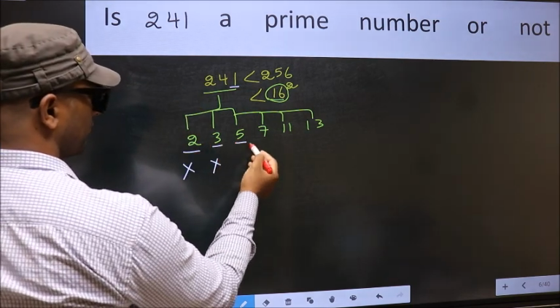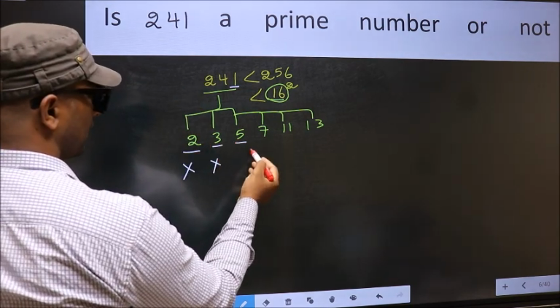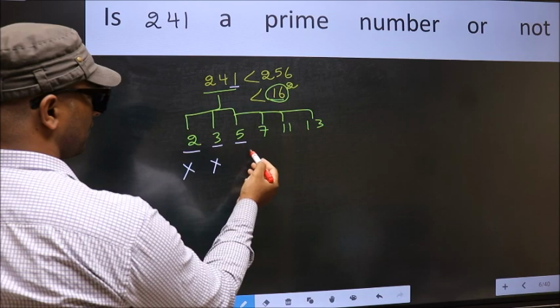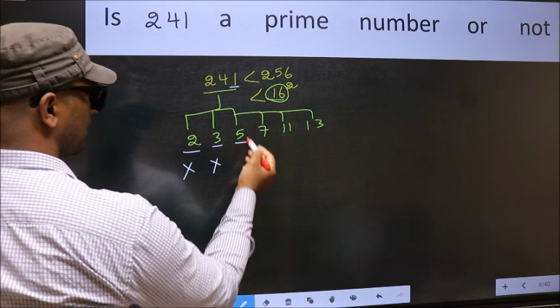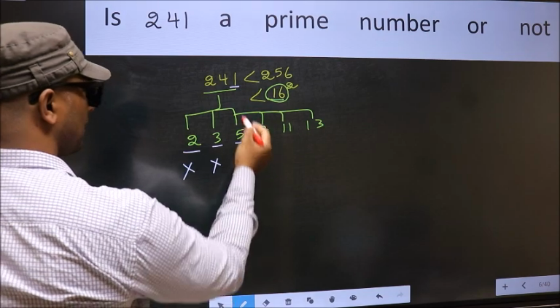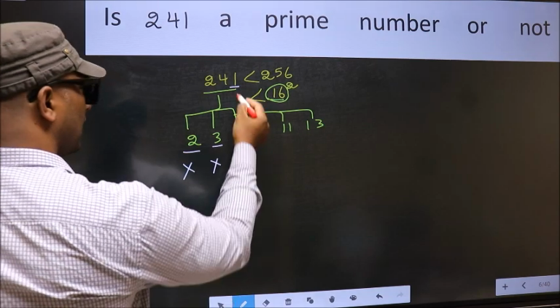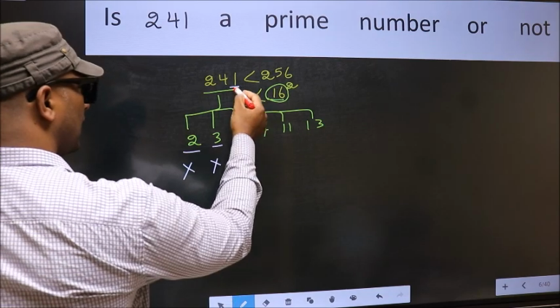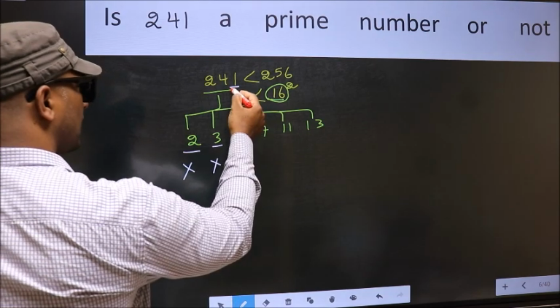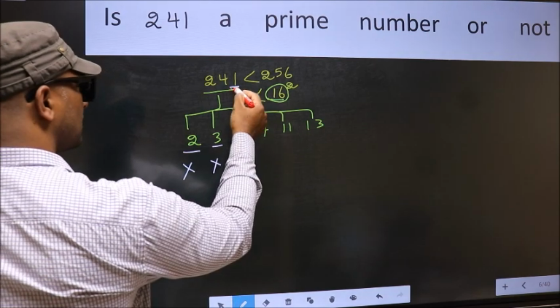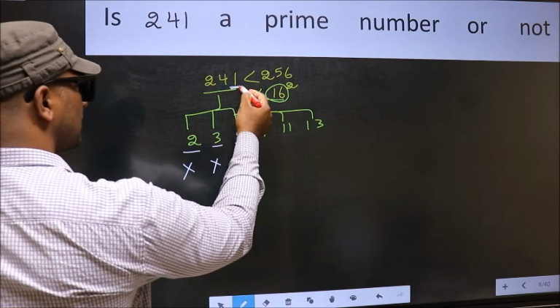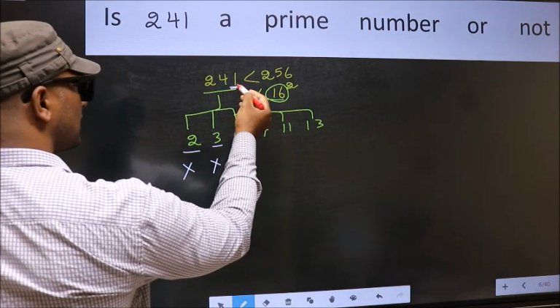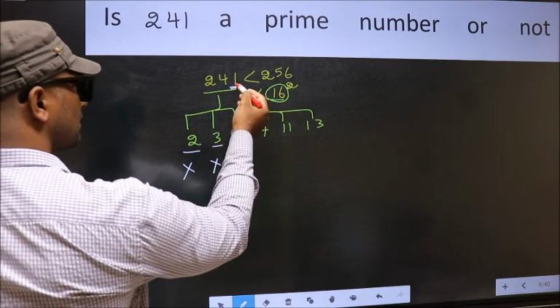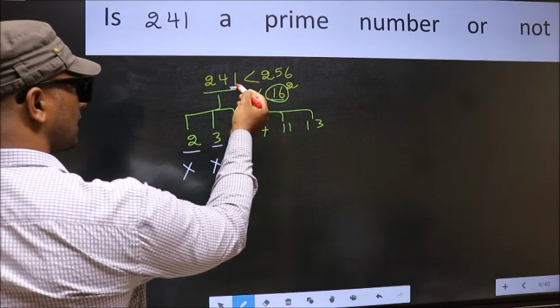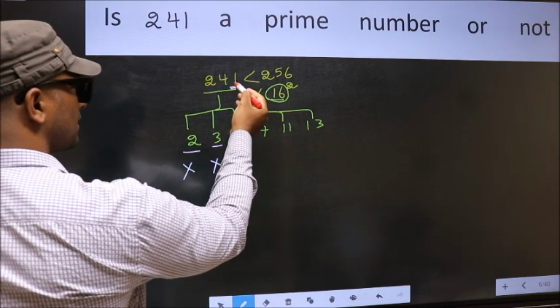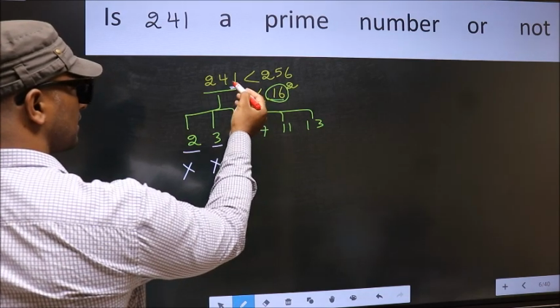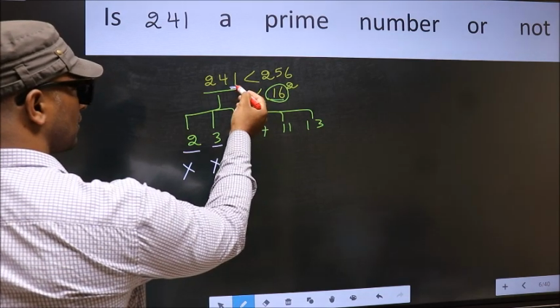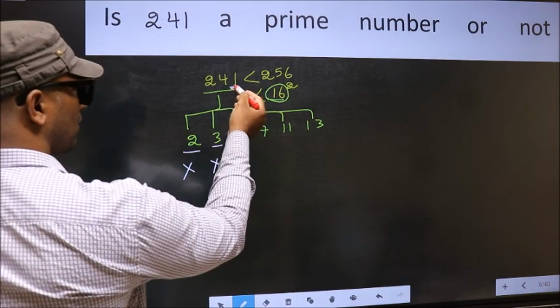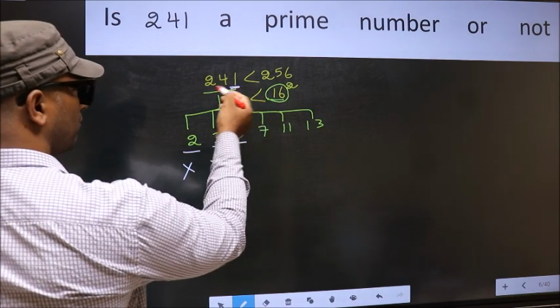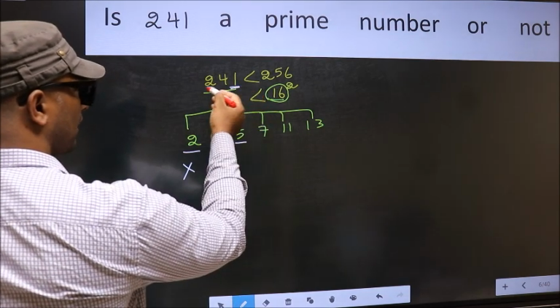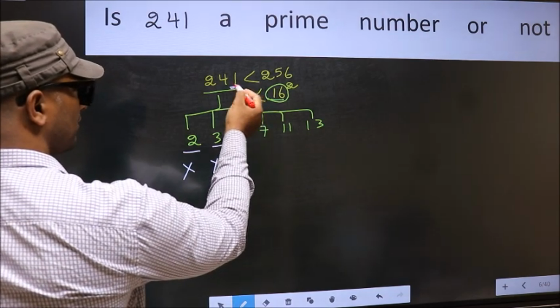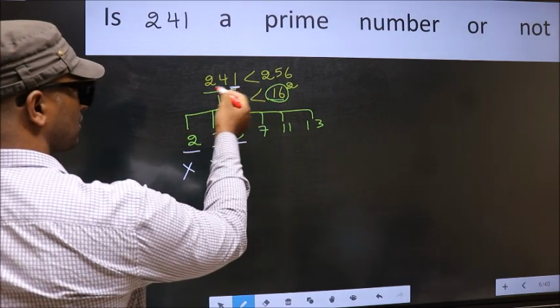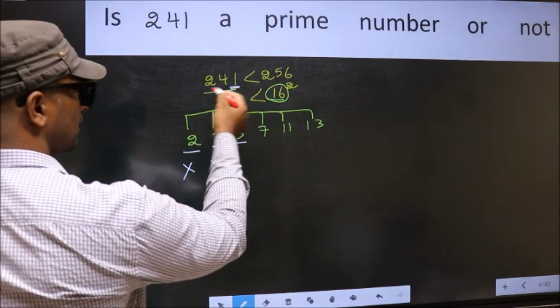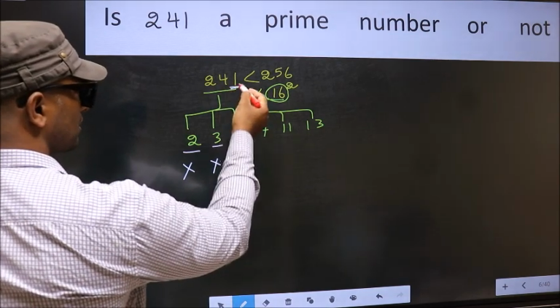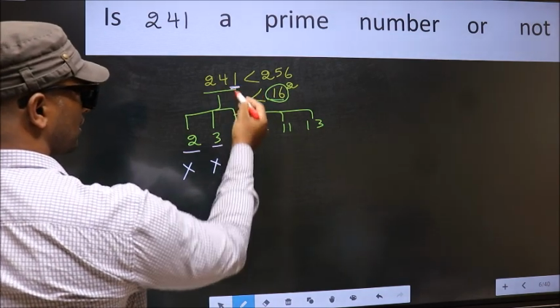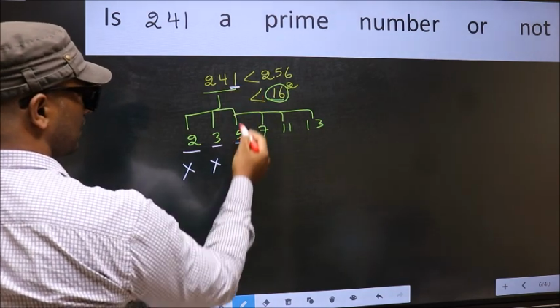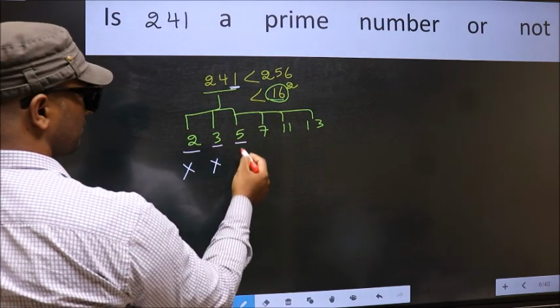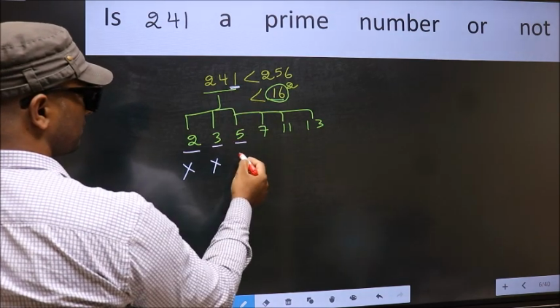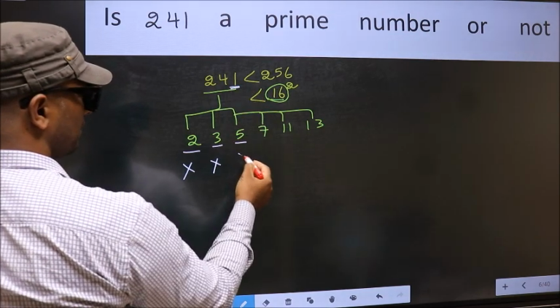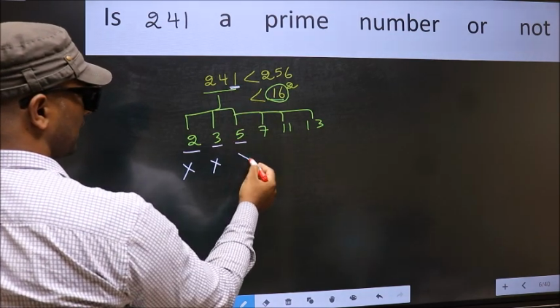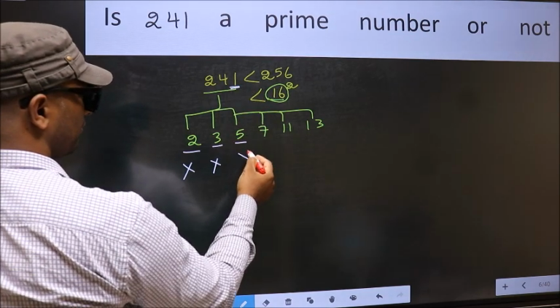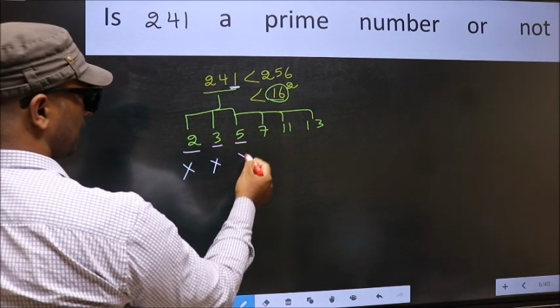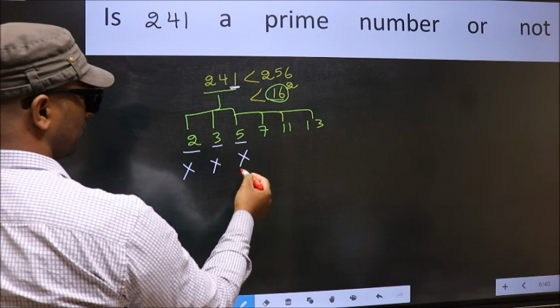Next, number 5. The last digit is neither 0 nor 5, so 241 is not divisible by 5.